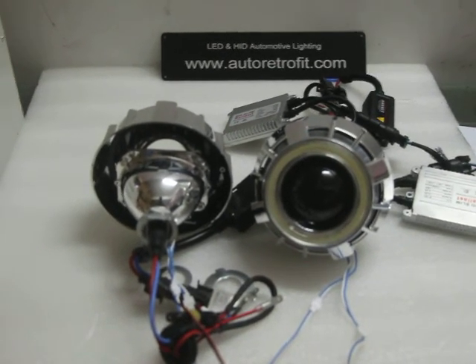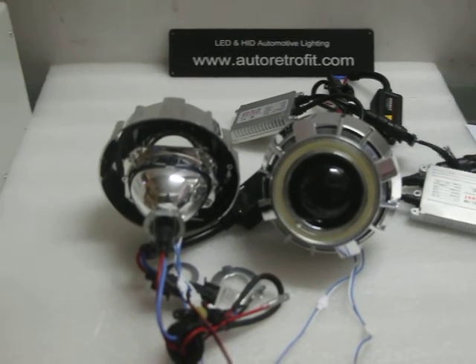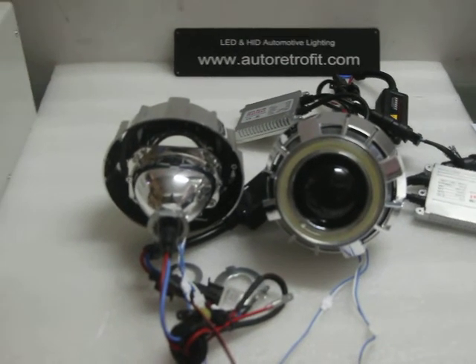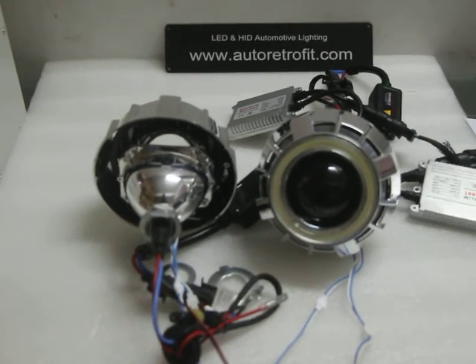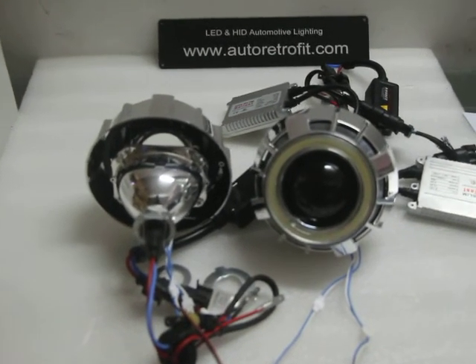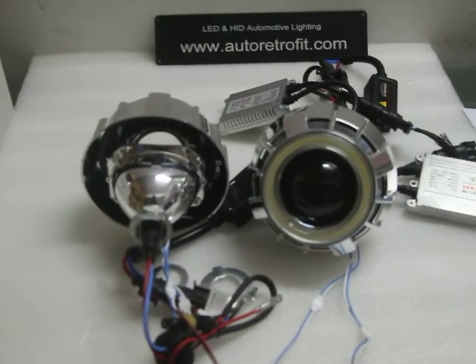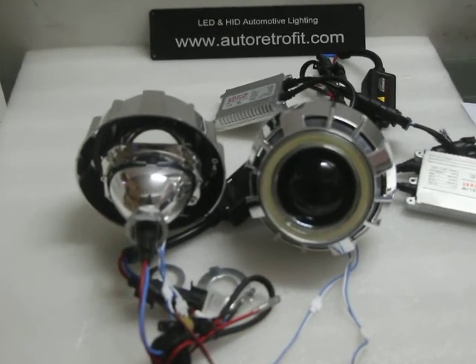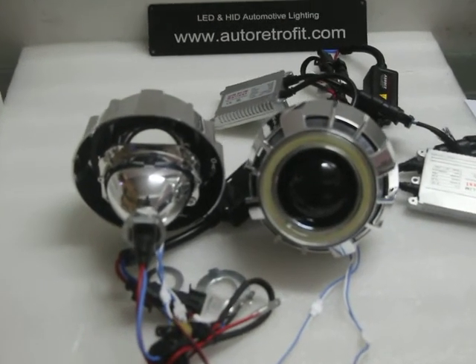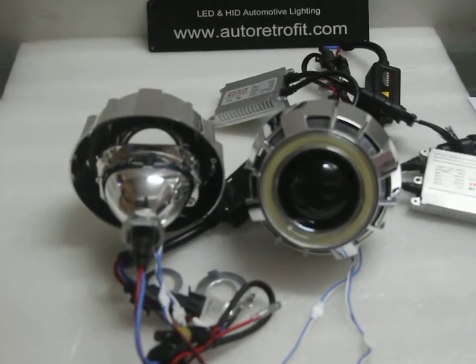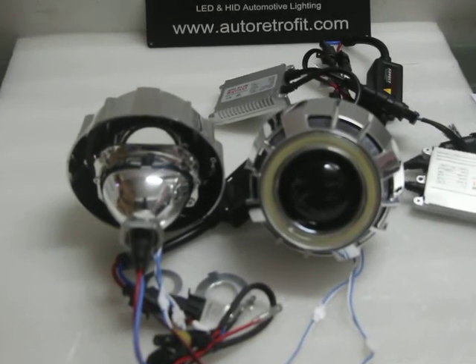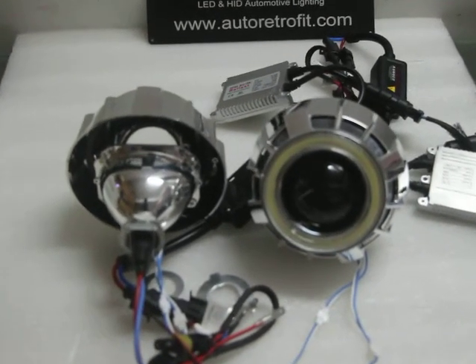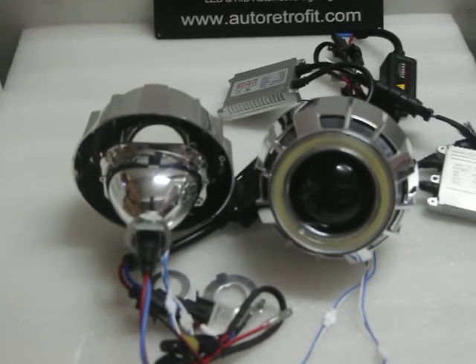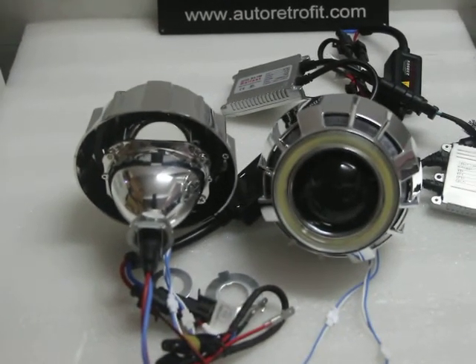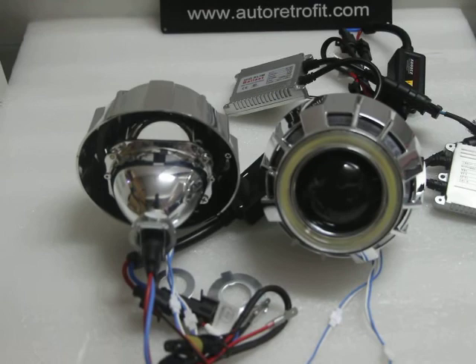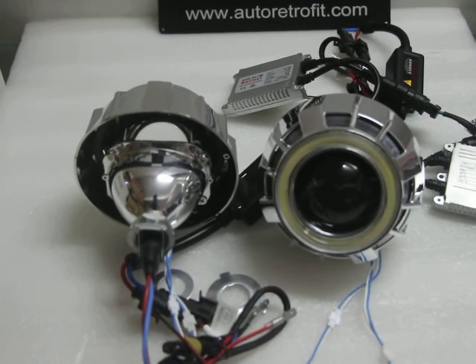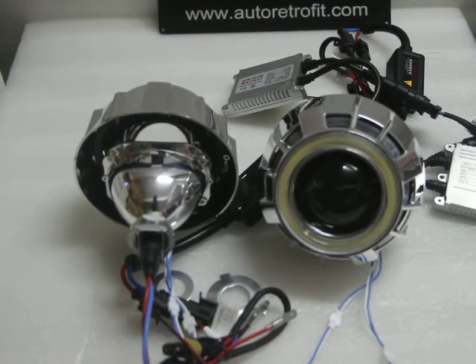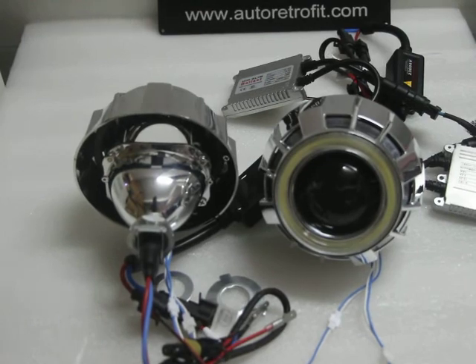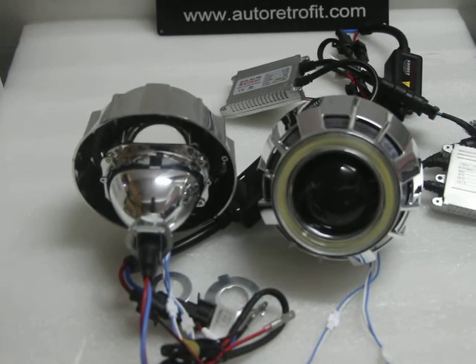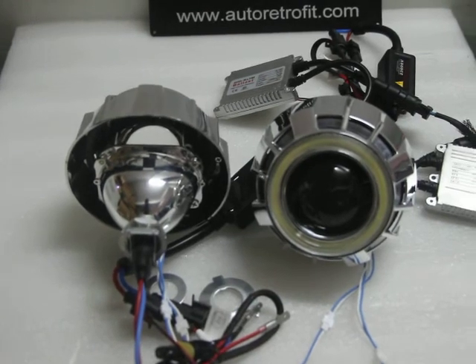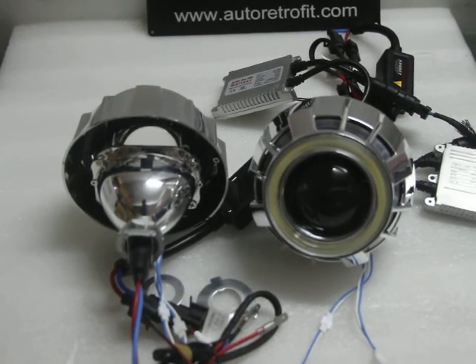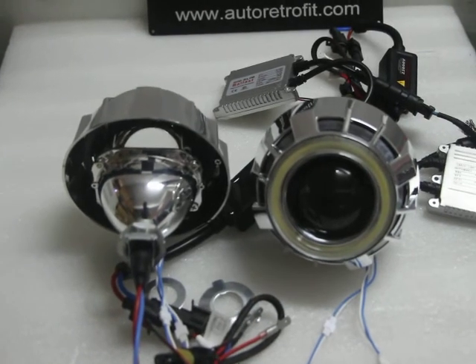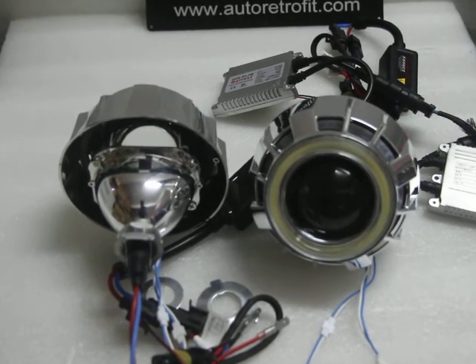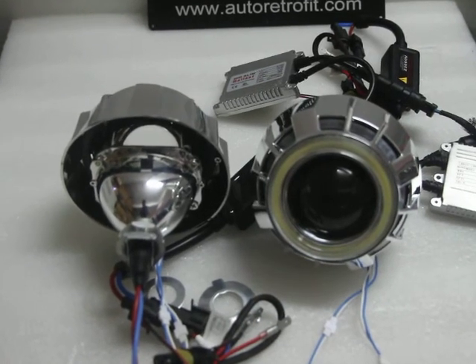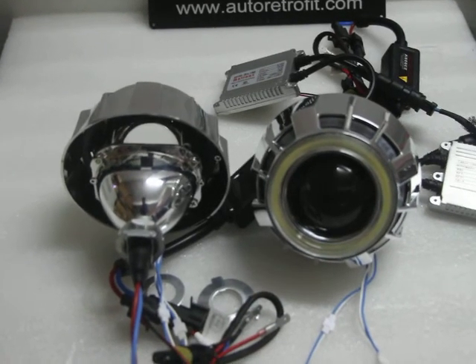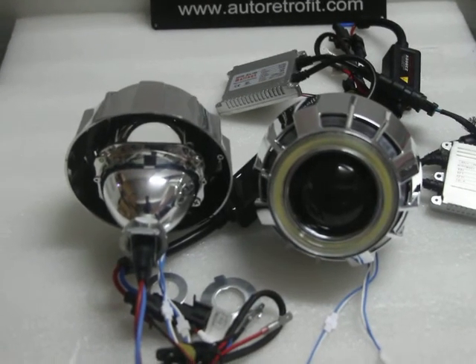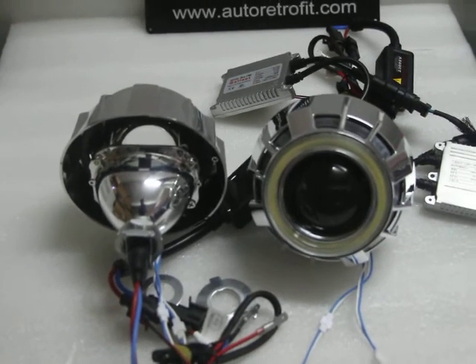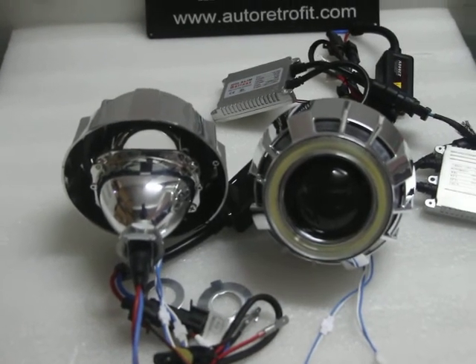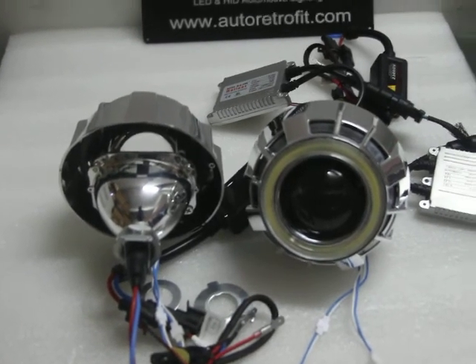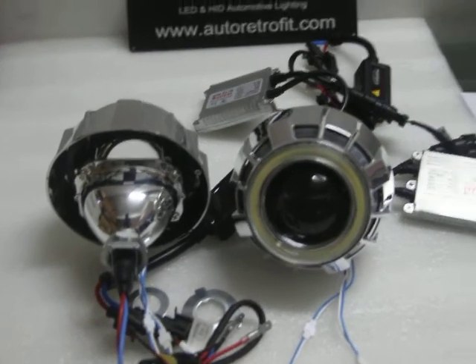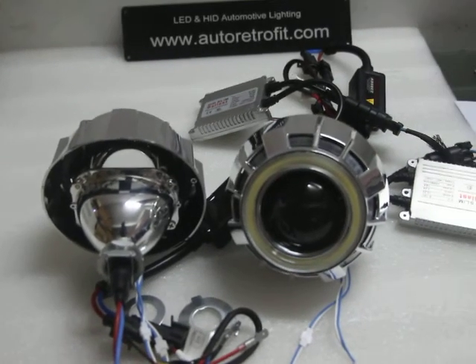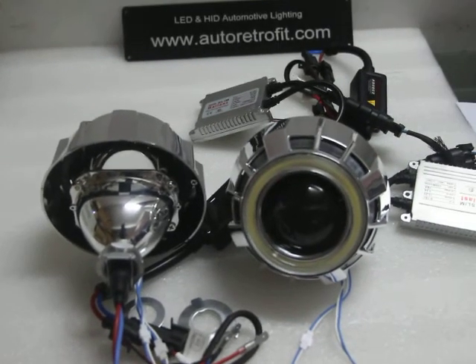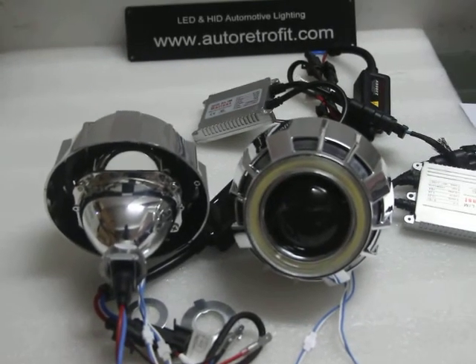It also comes with a wiring harness with this kit.